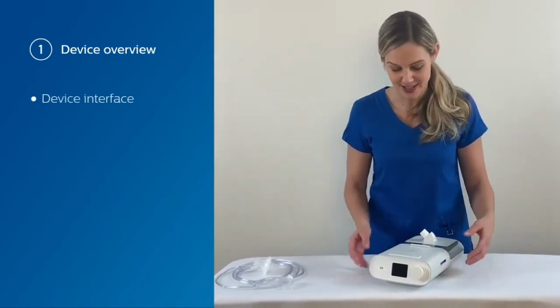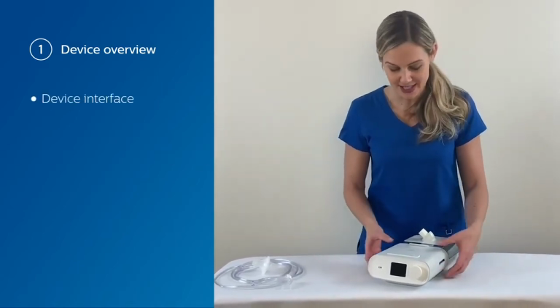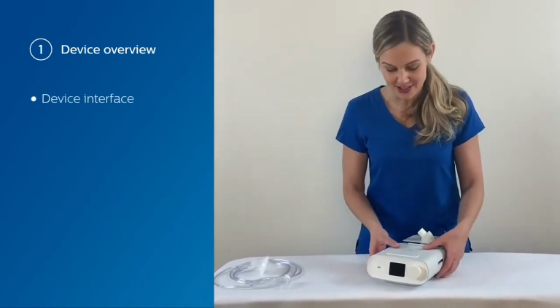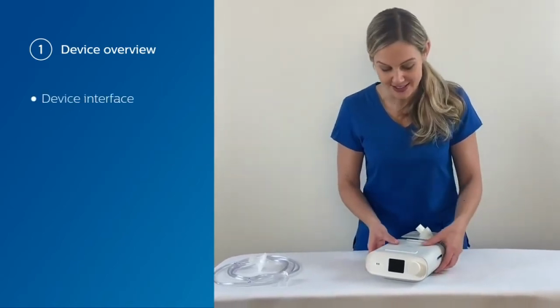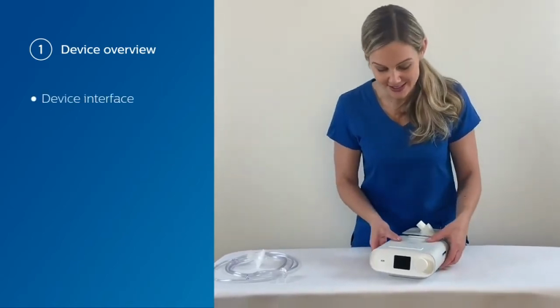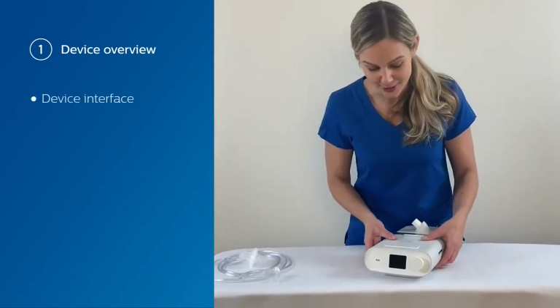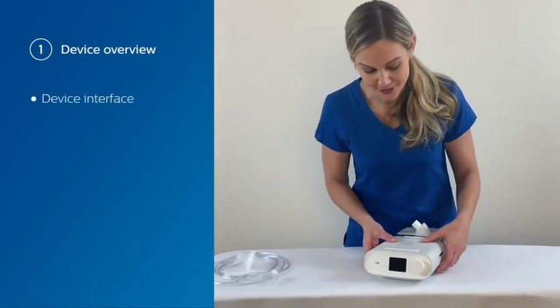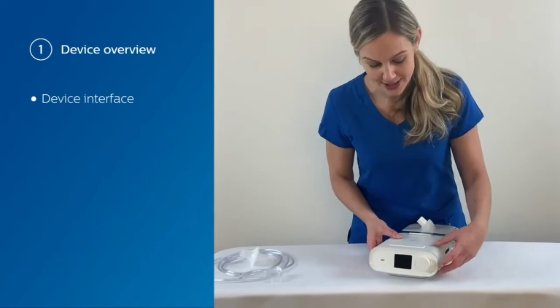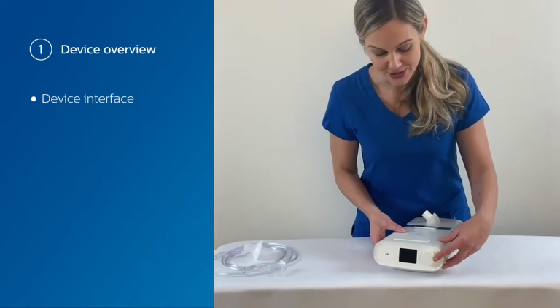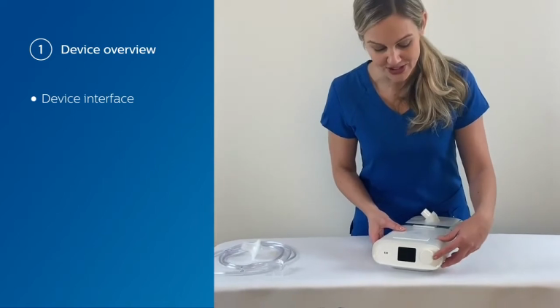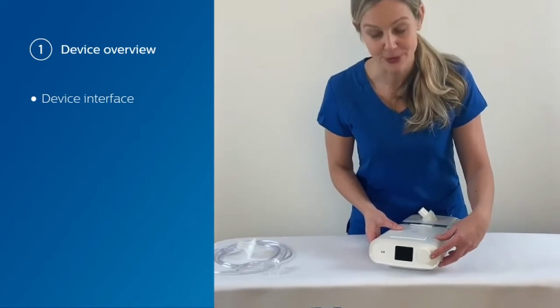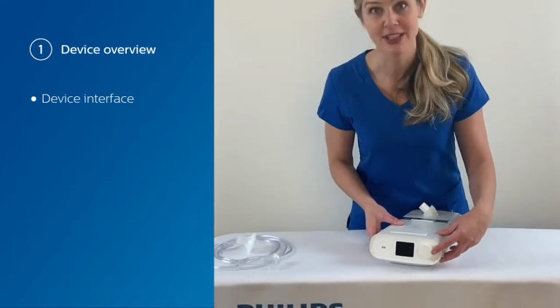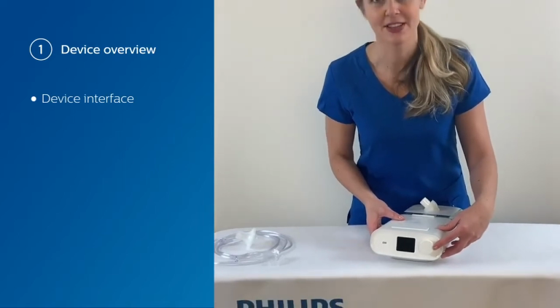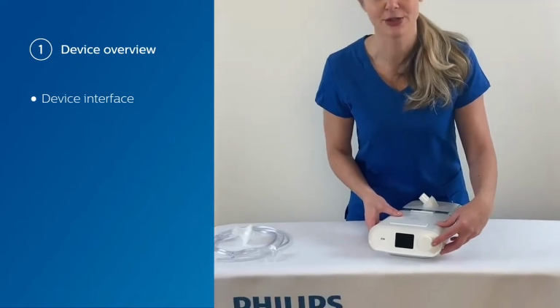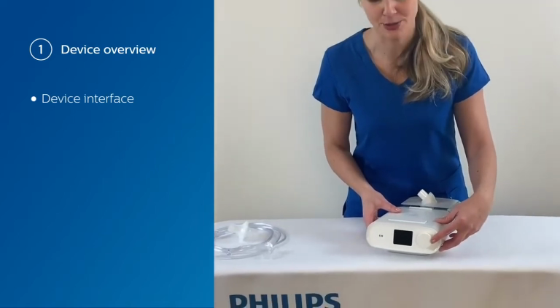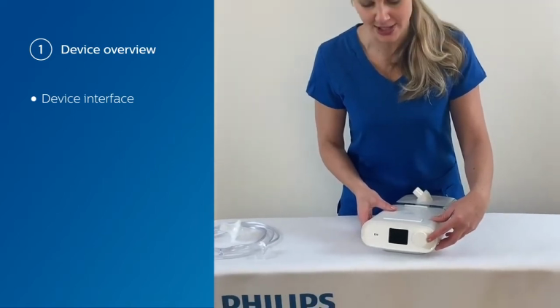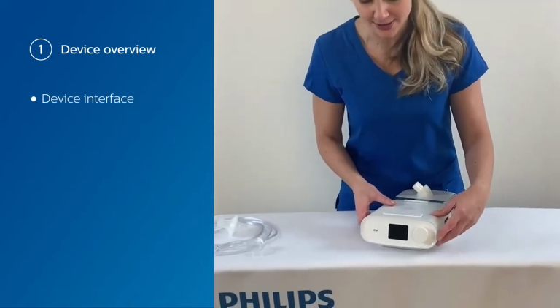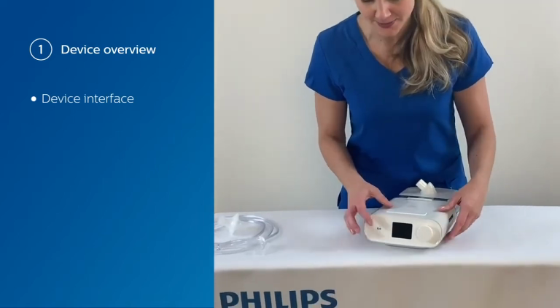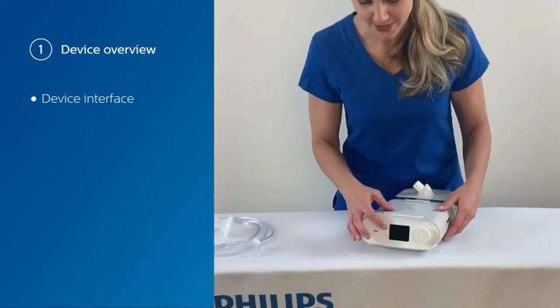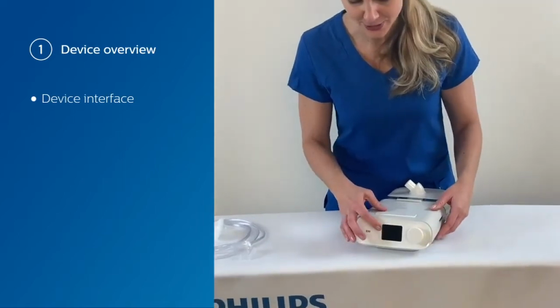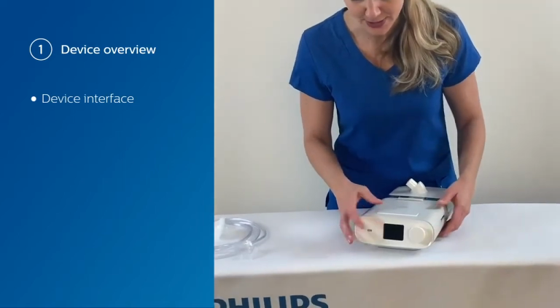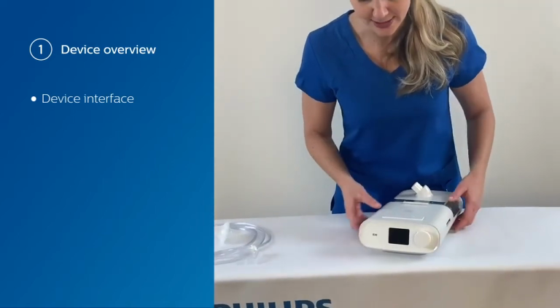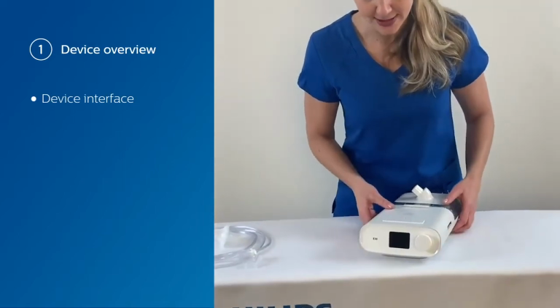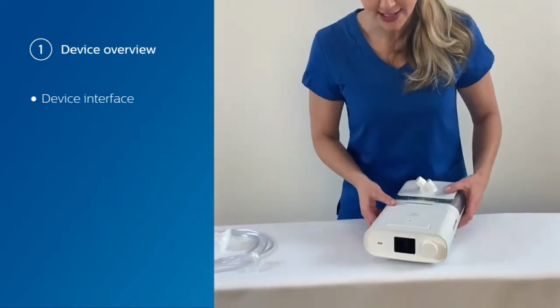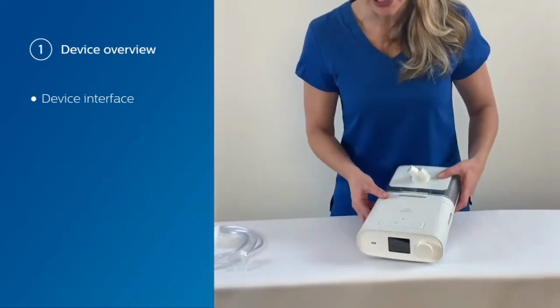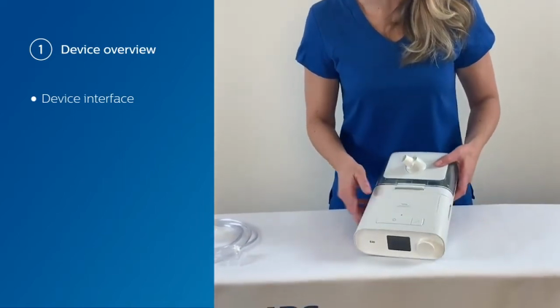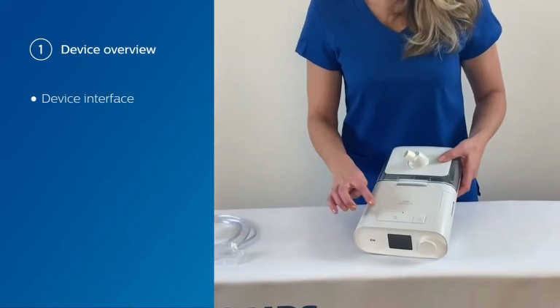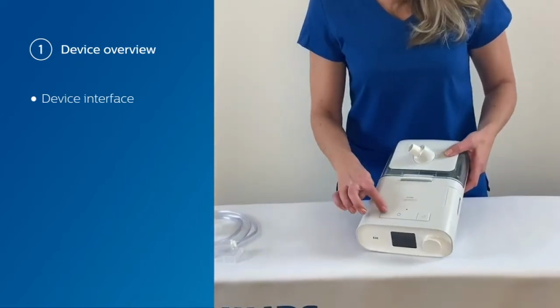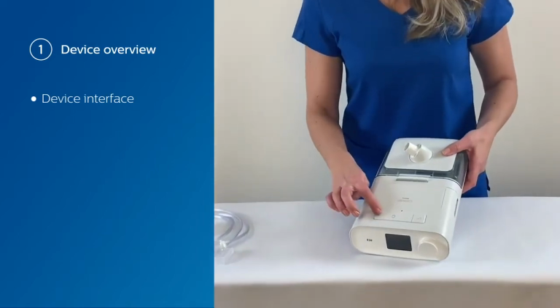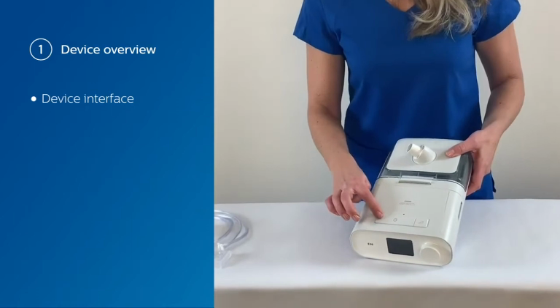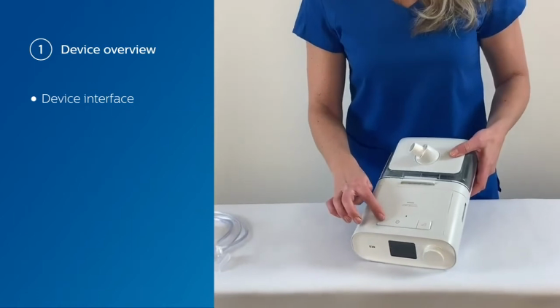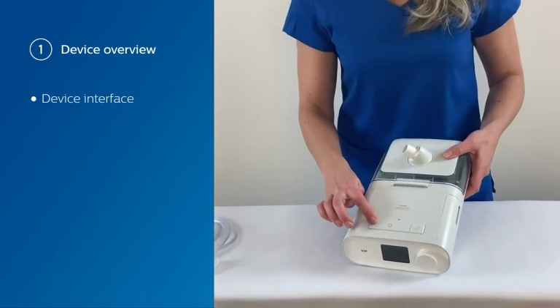The device itself, as you can see in the front, has a control dial, a screen, and on top a therapy on-off button.